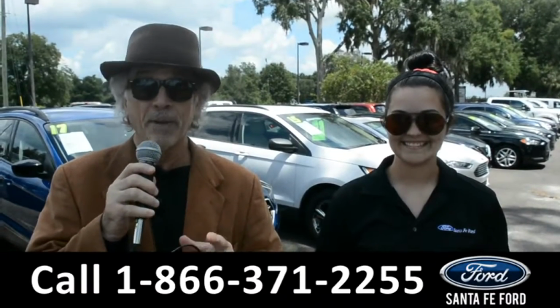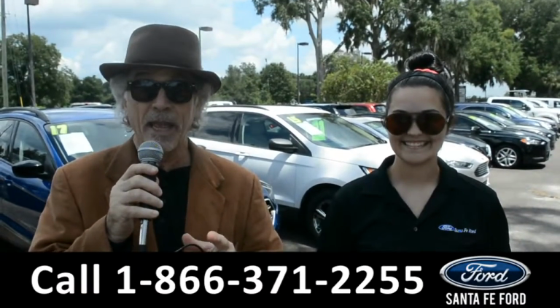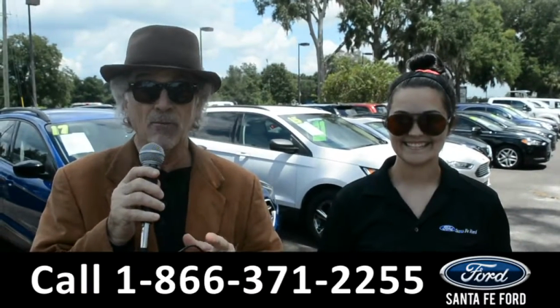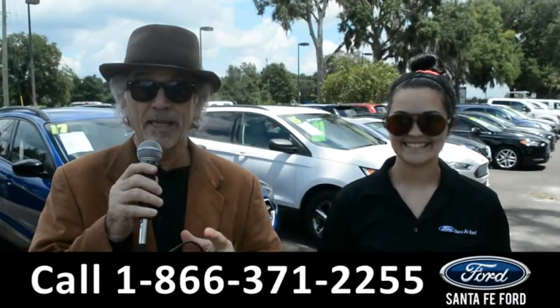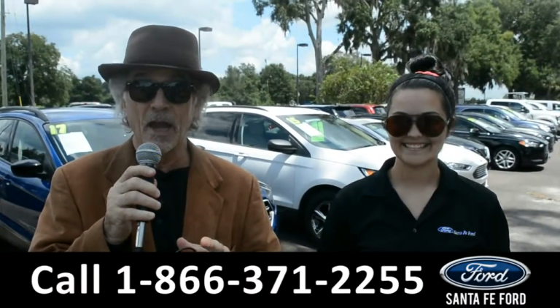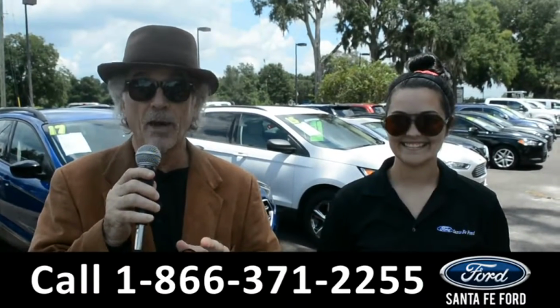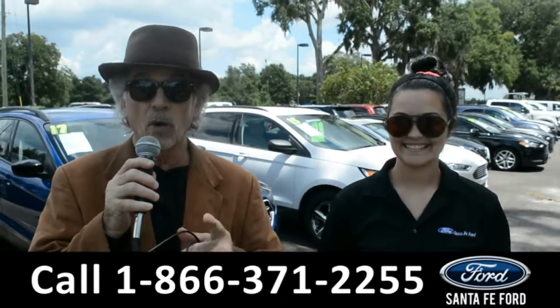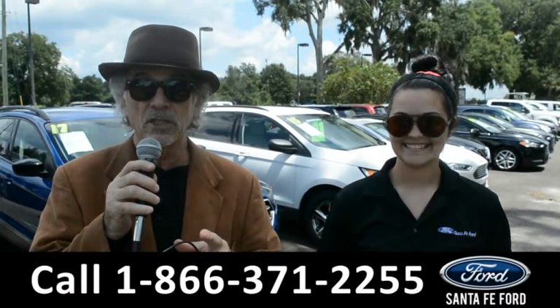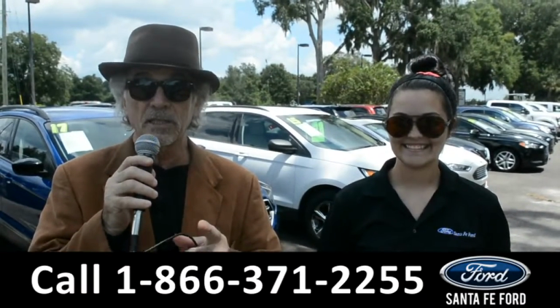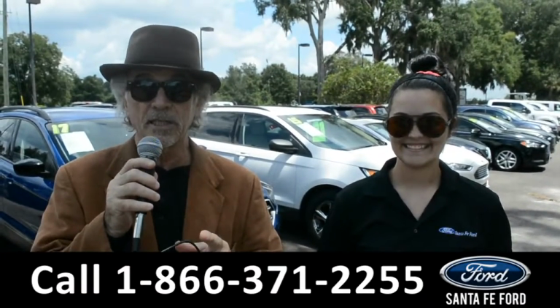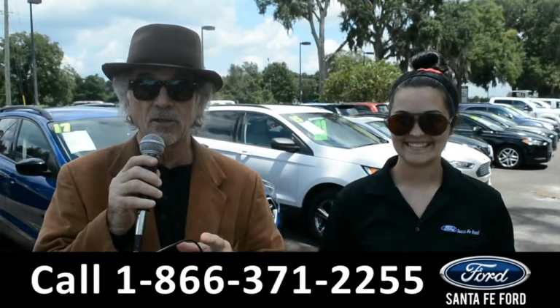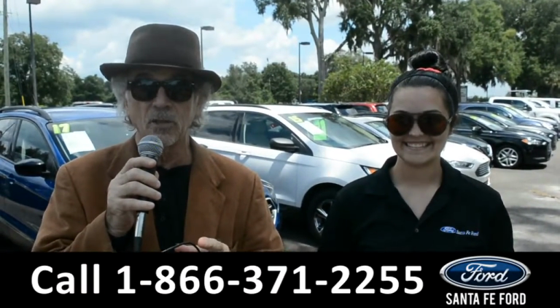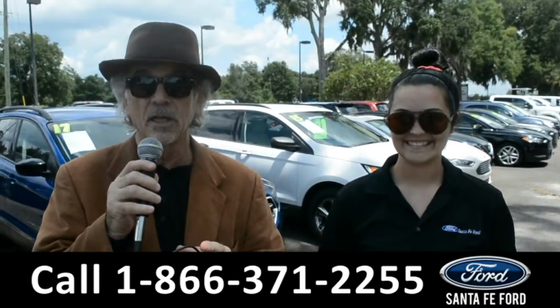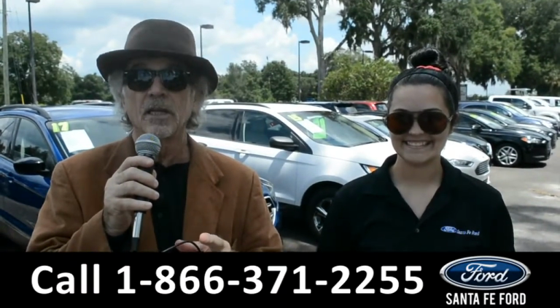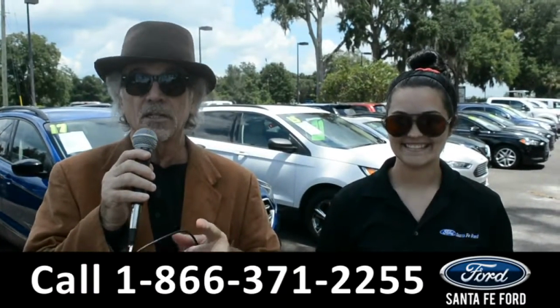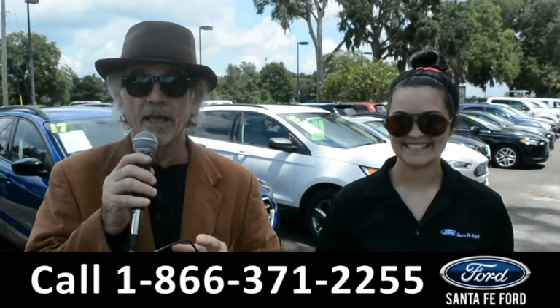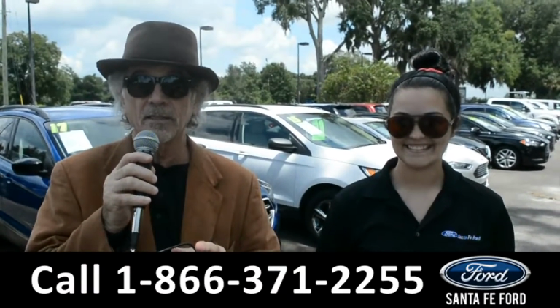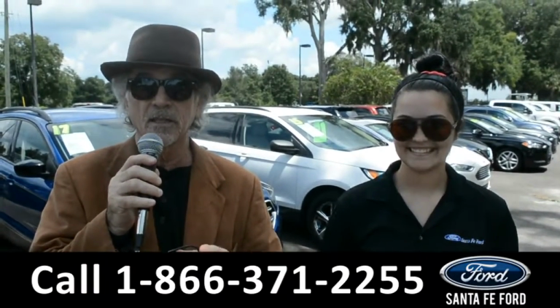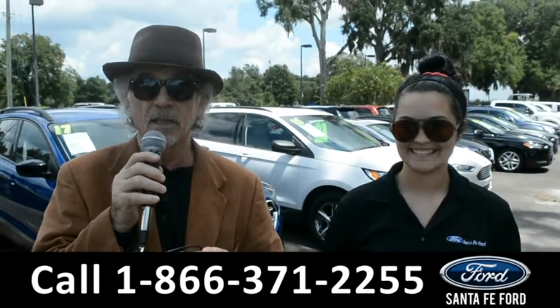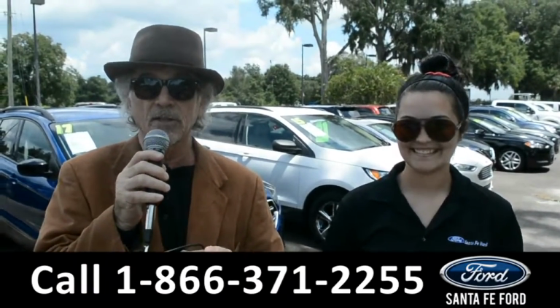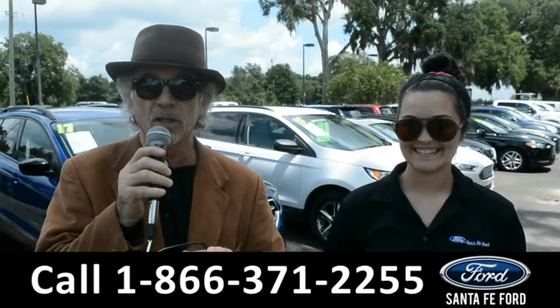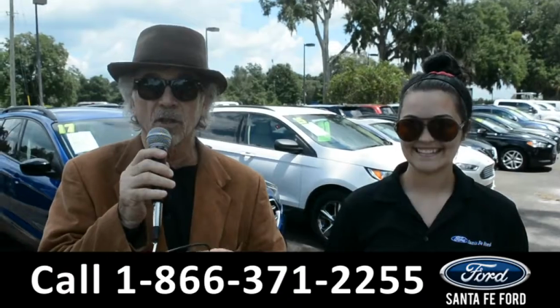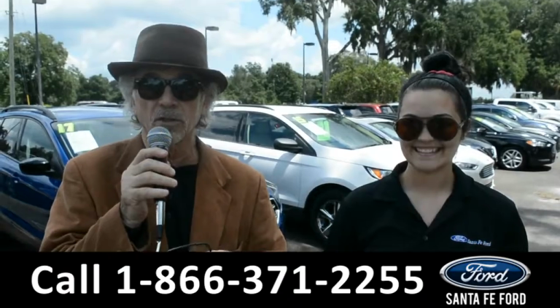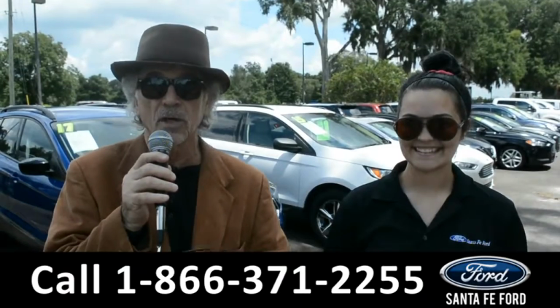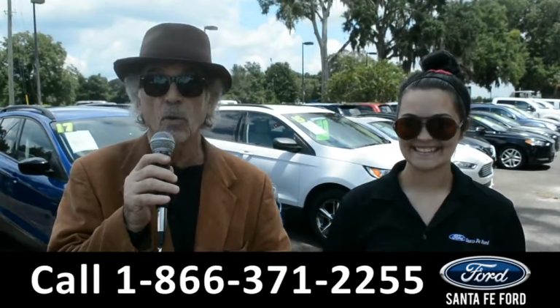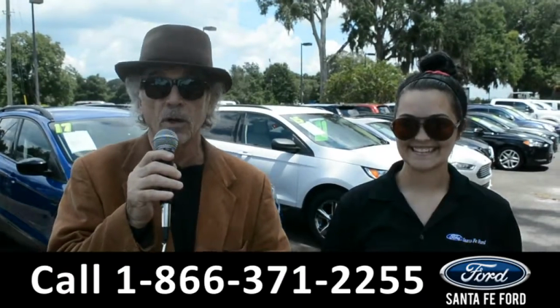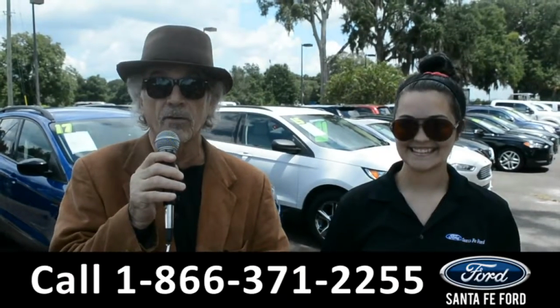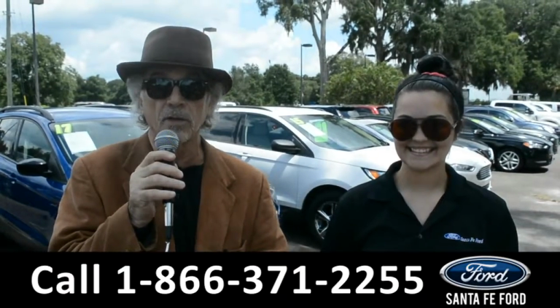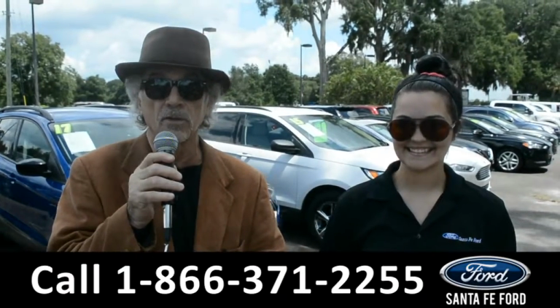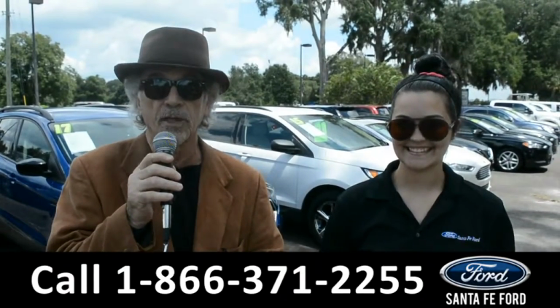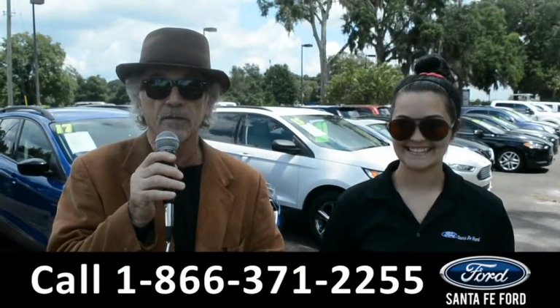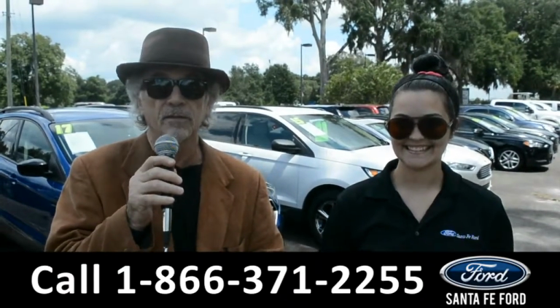But hey, right now I want you to stay tuned — Cheyenne's going to give us a closer look at one of our used vehicles.